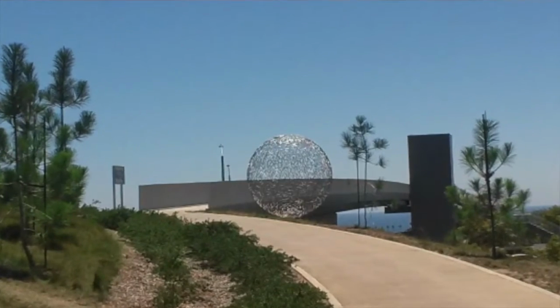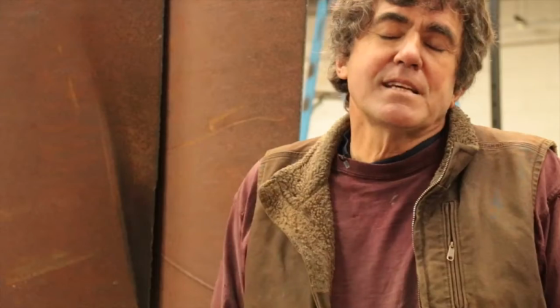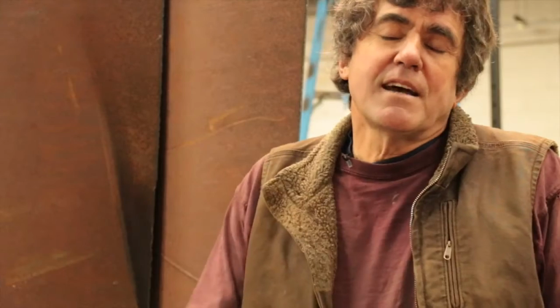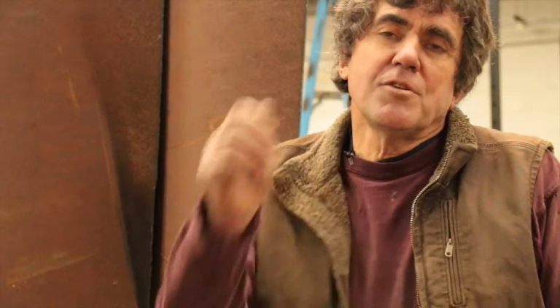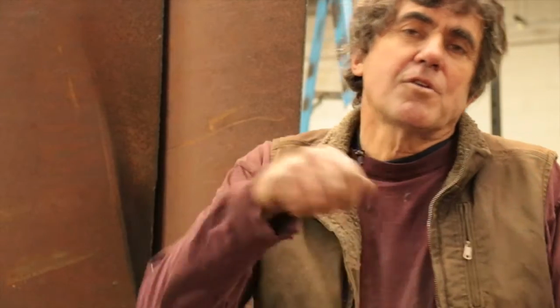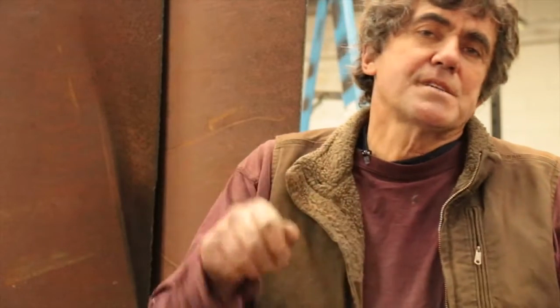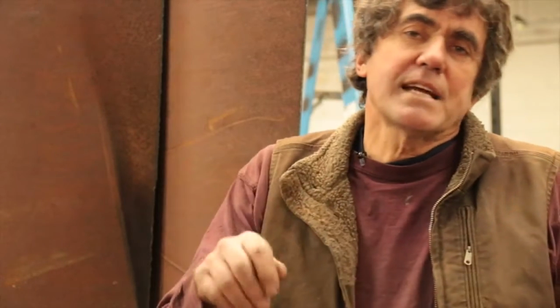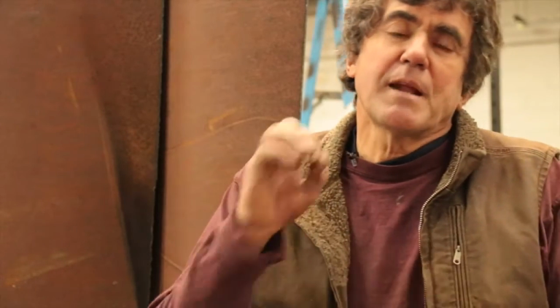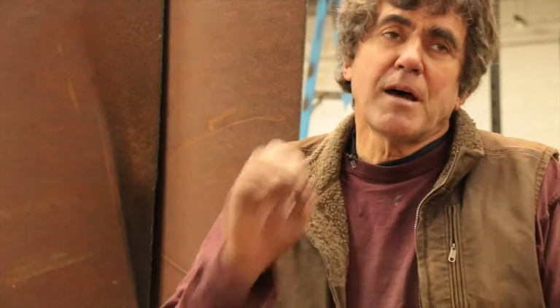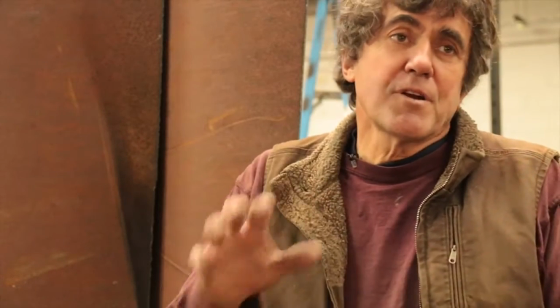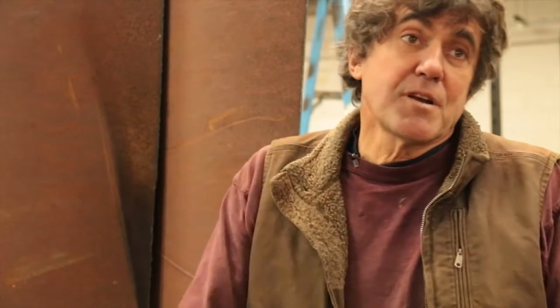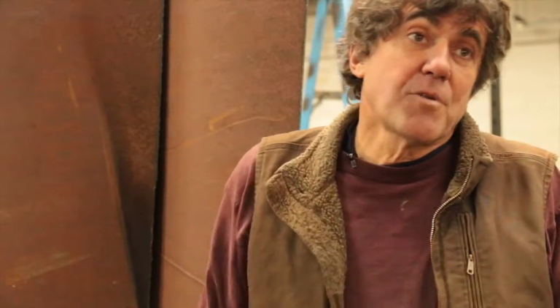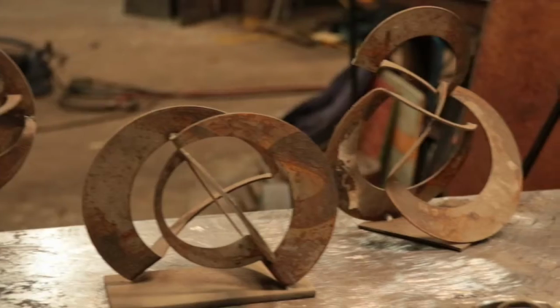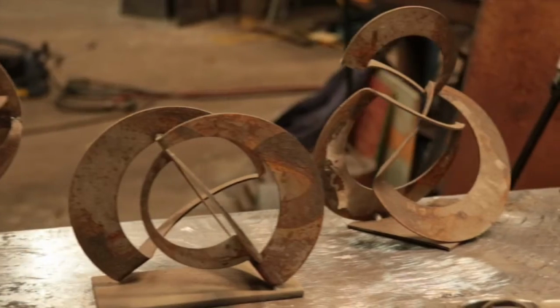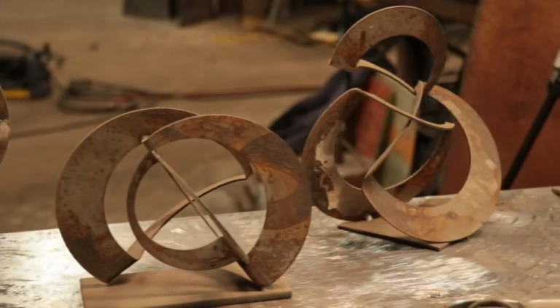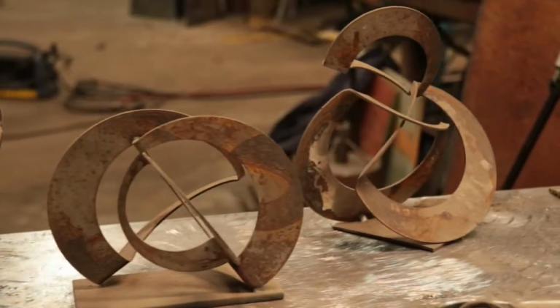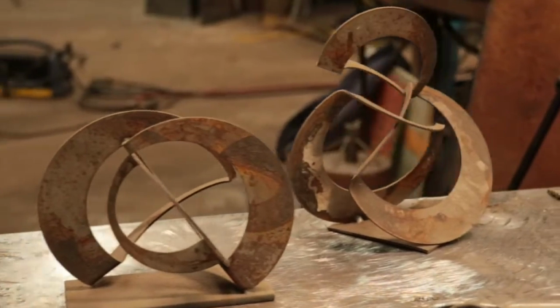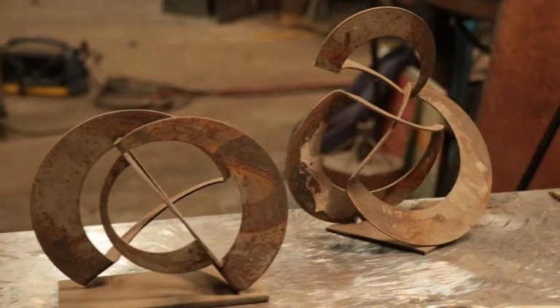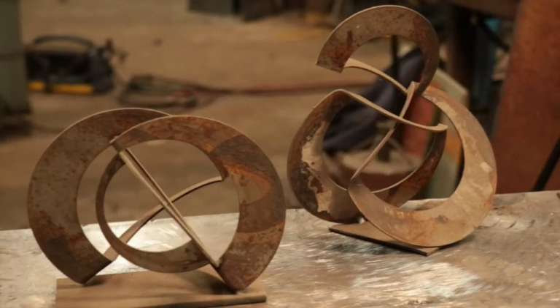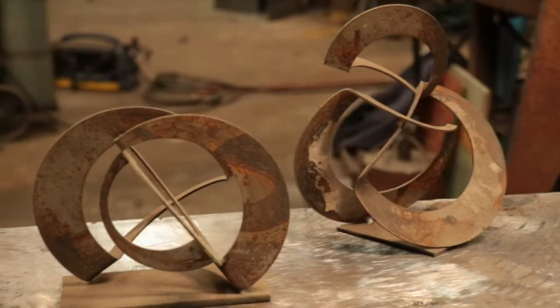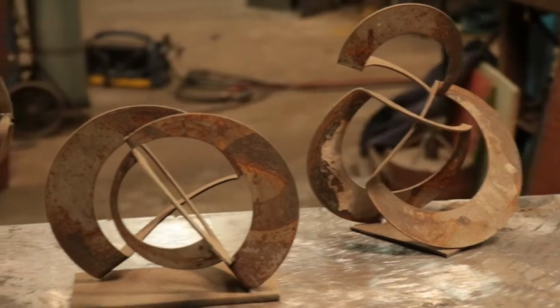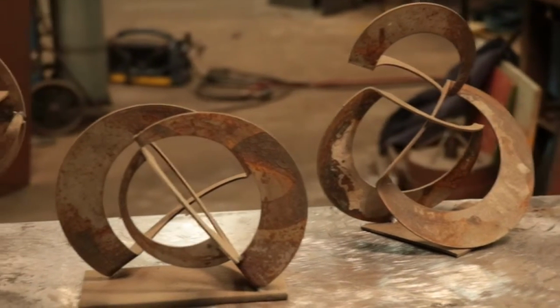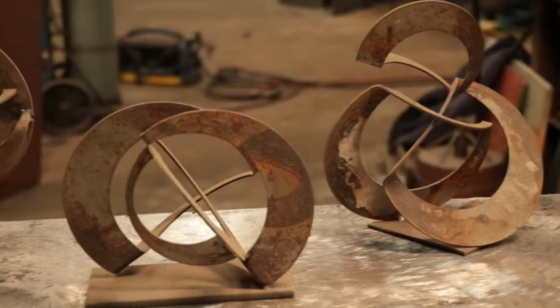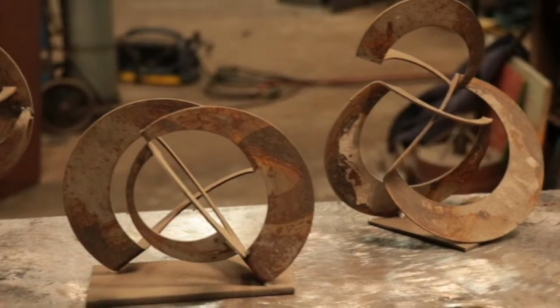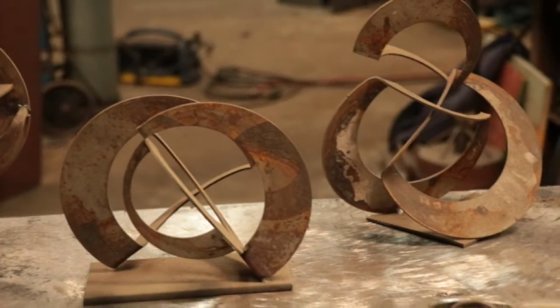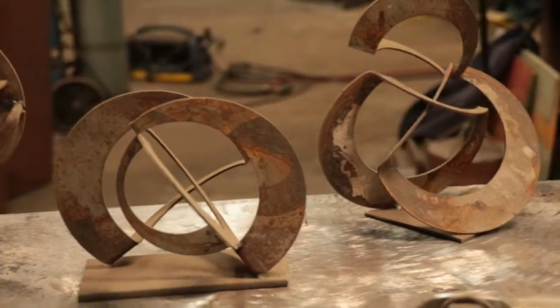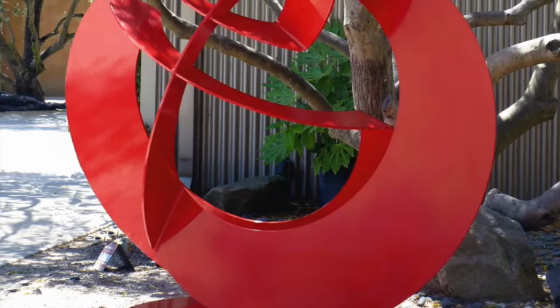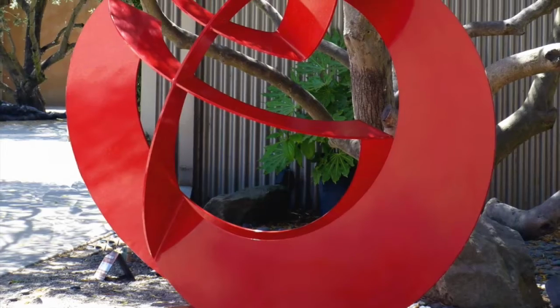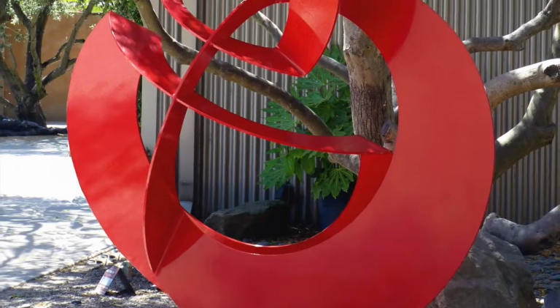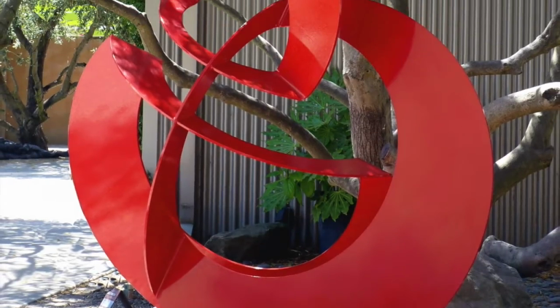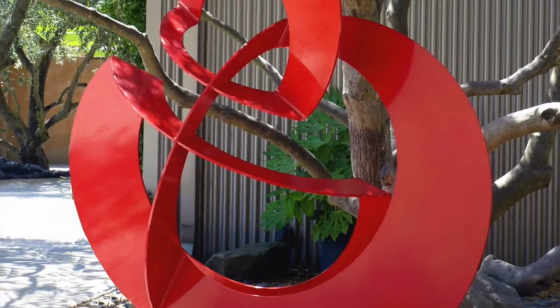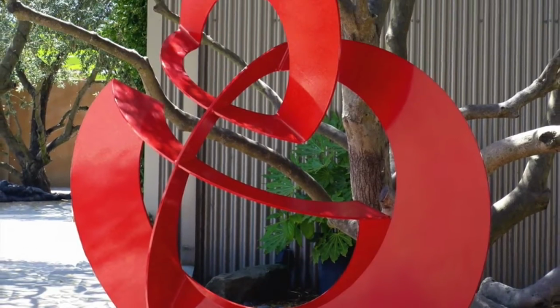Sometimes I'll sit down and do a quick sketch, but I'm not very good at drawing. It's easier for me to actually make a model than it is to draw a model.